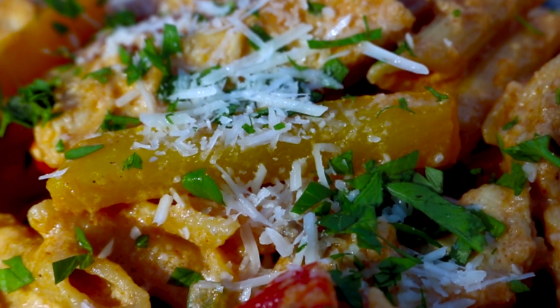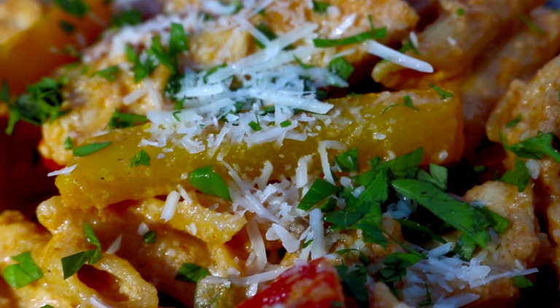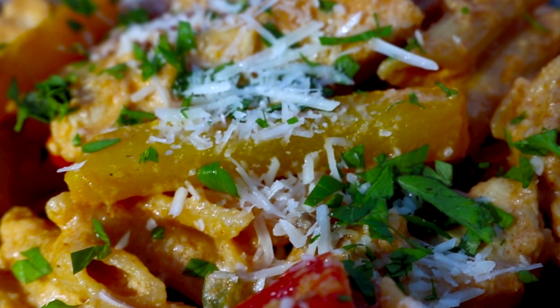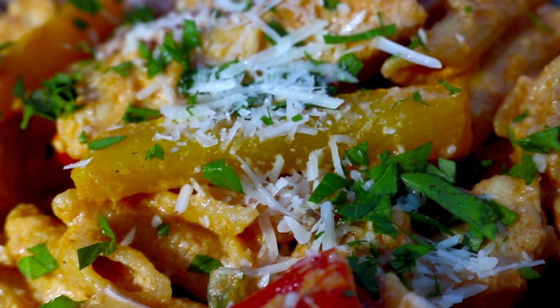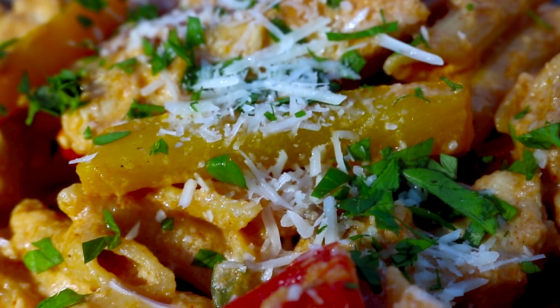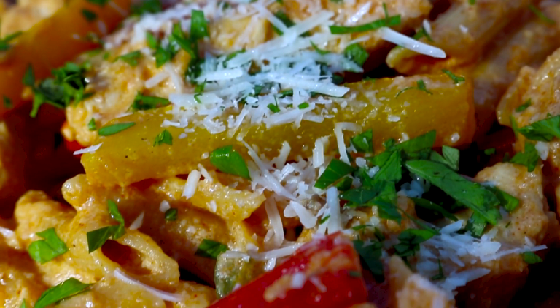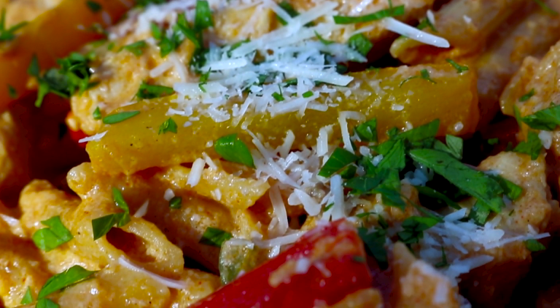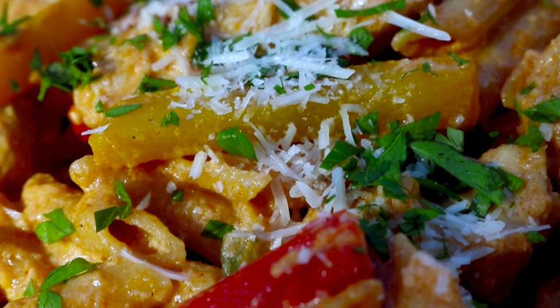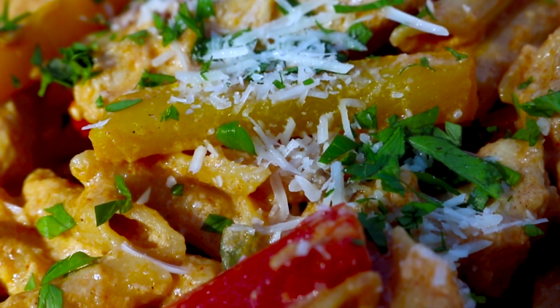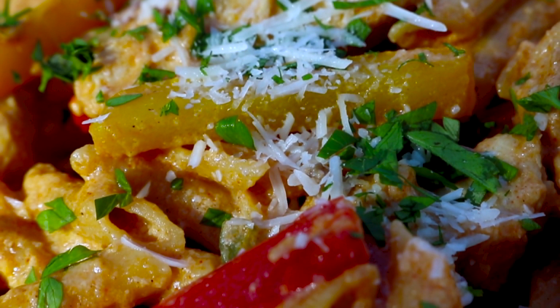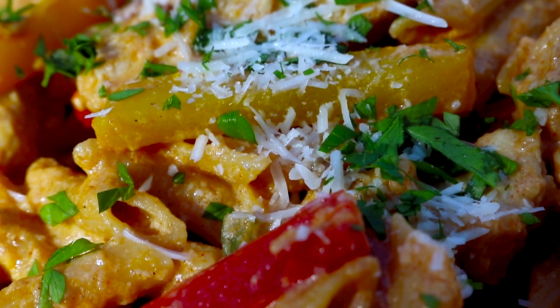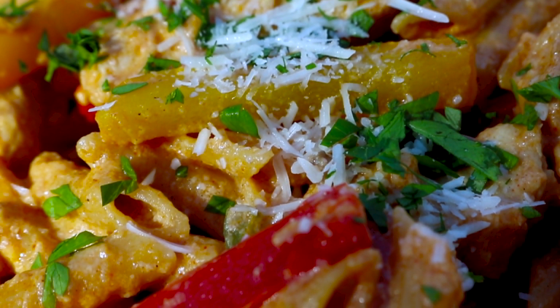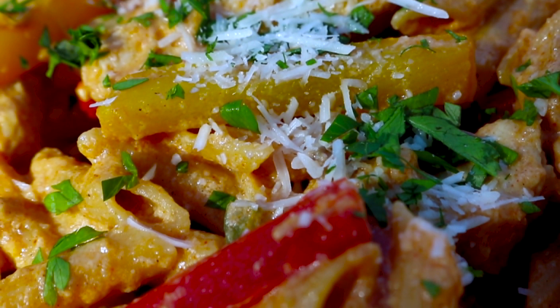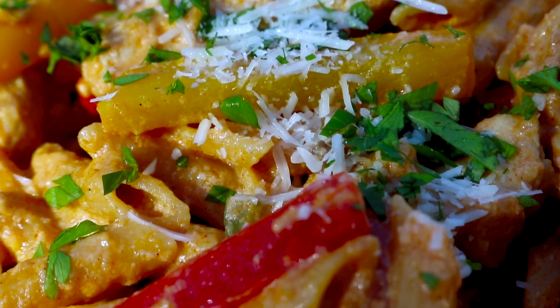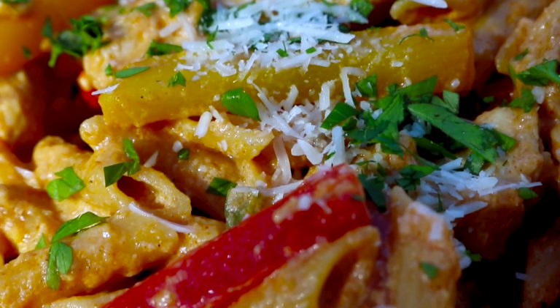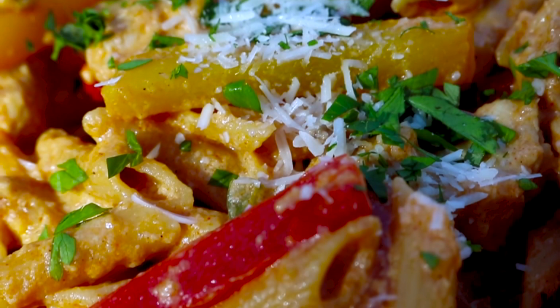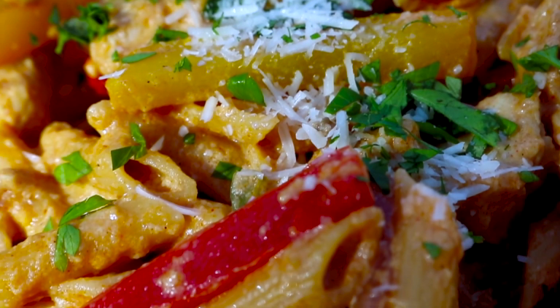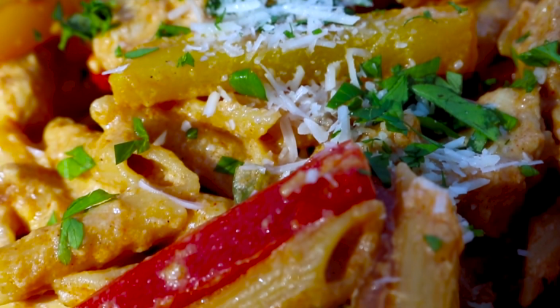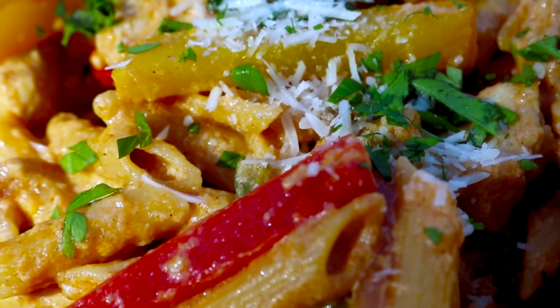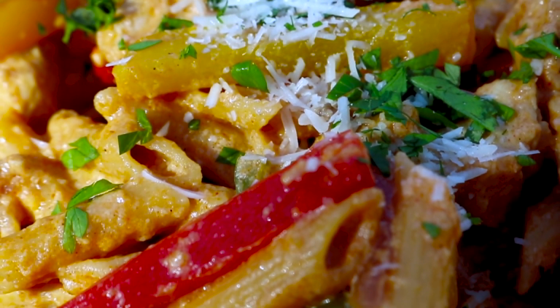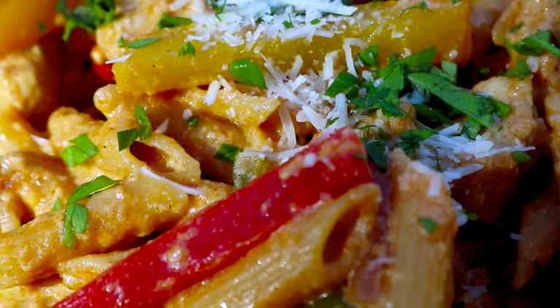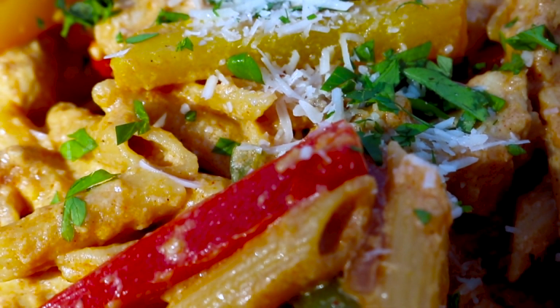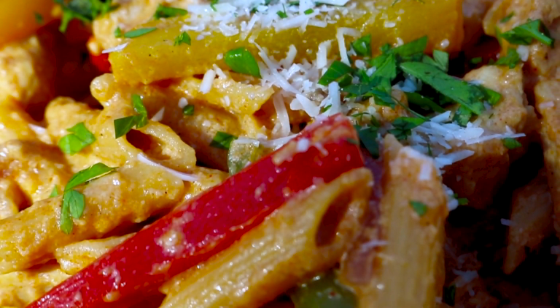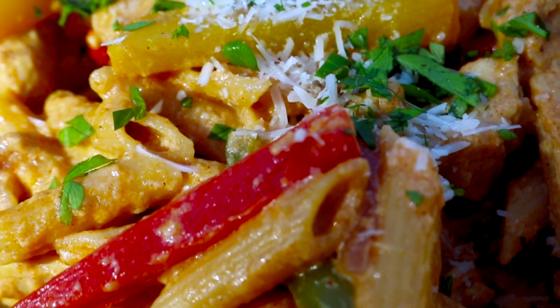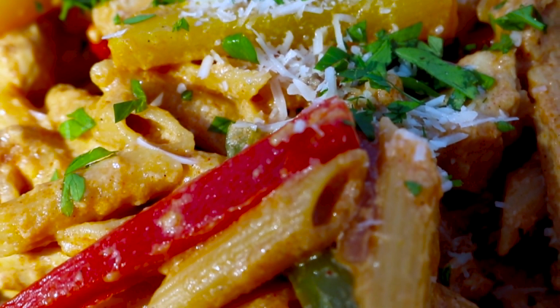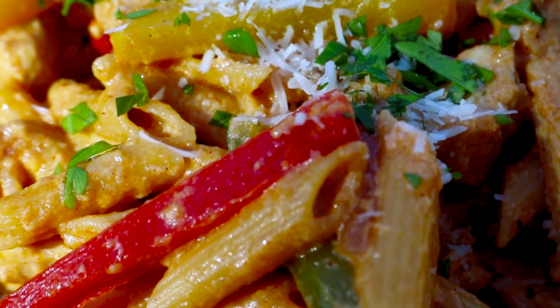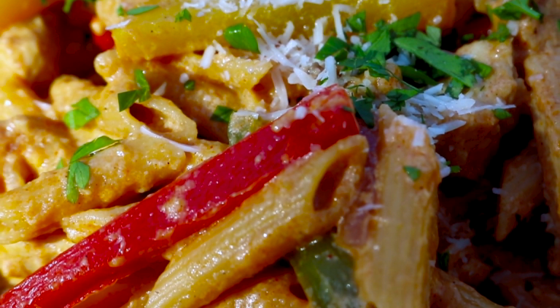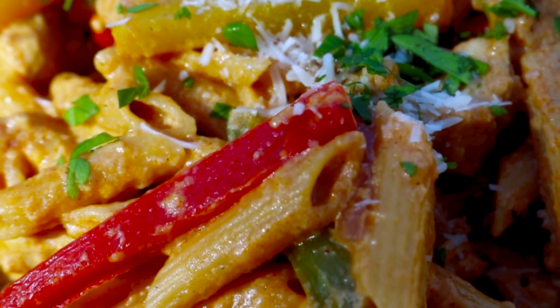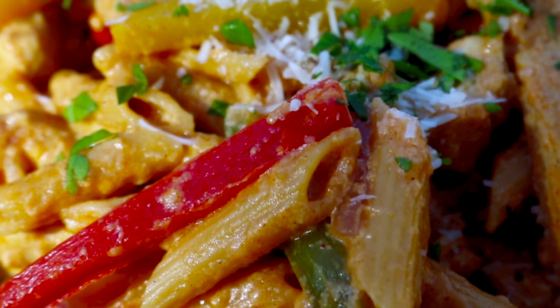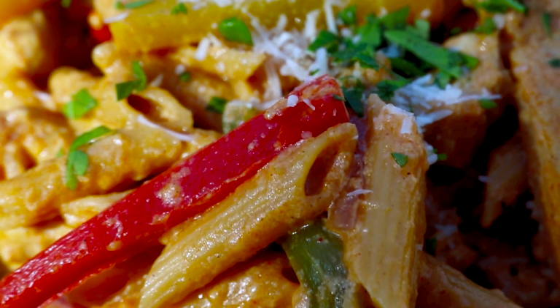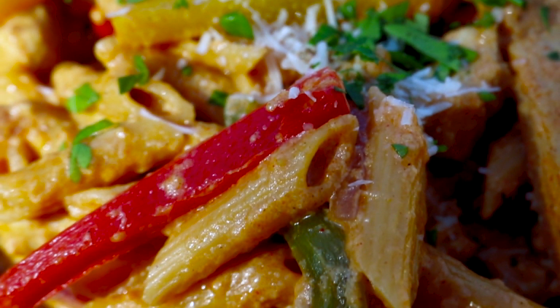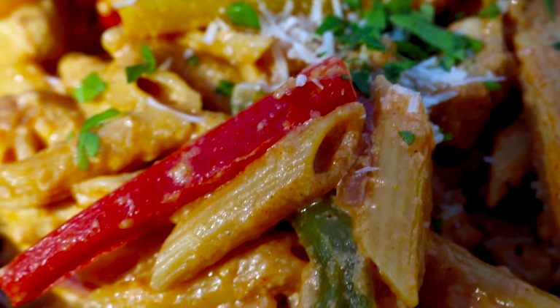Very easy to make. All you need is one pan and a bunch of different ingredients and that's it.